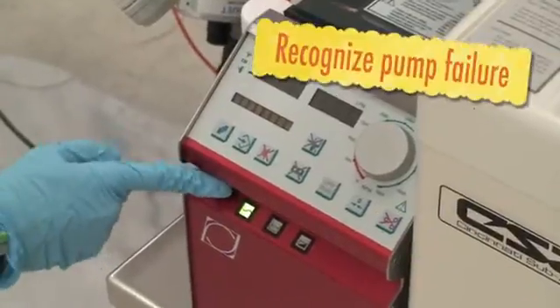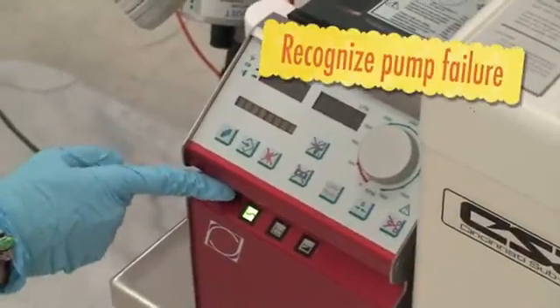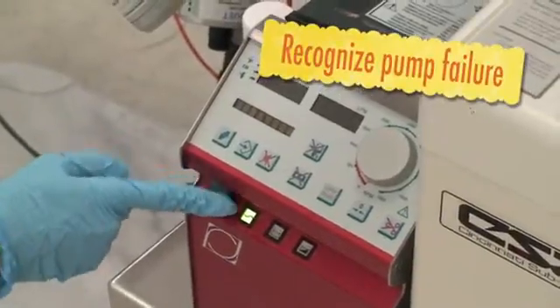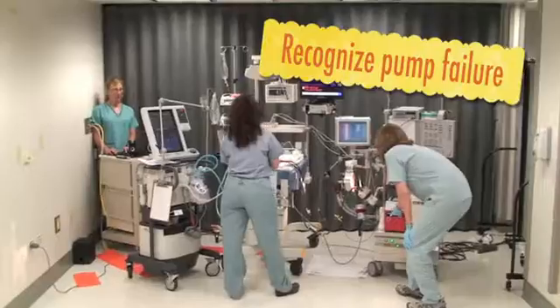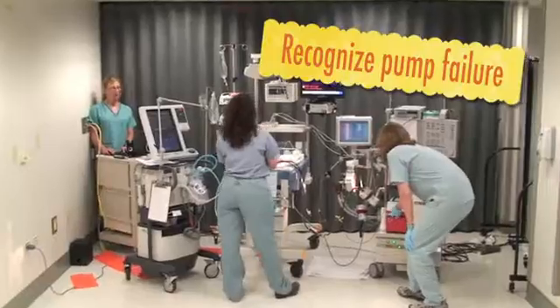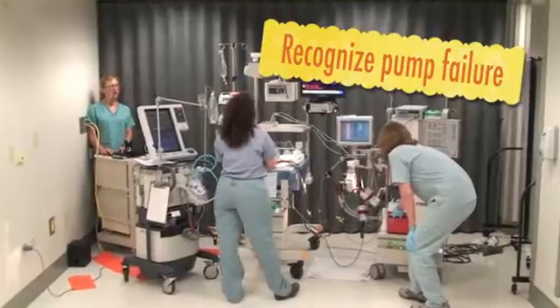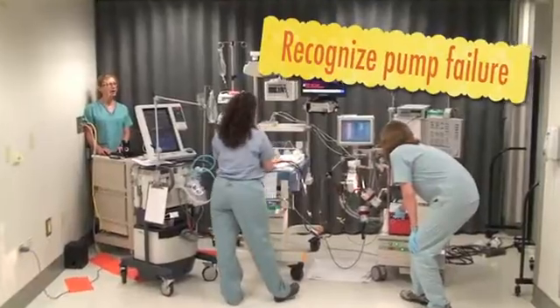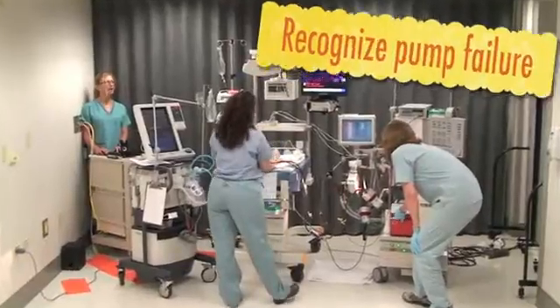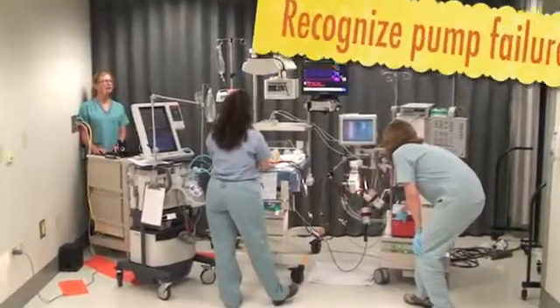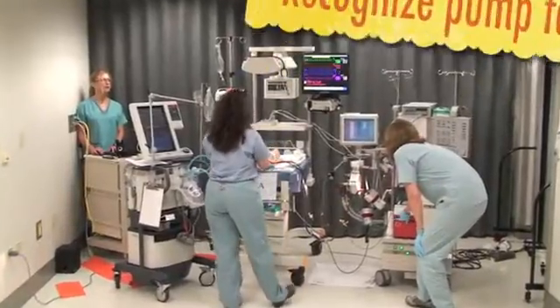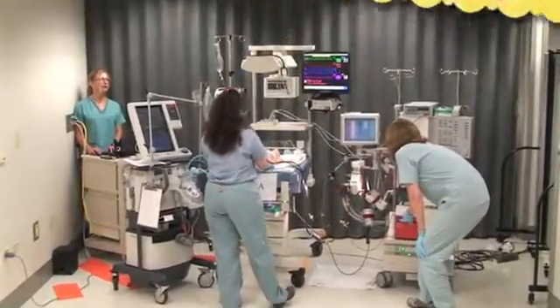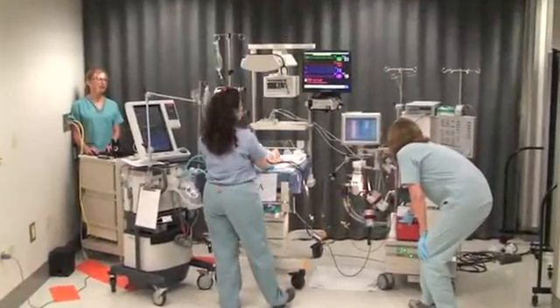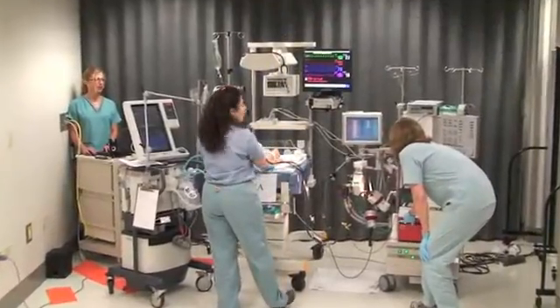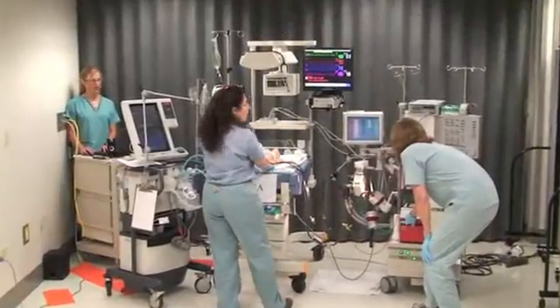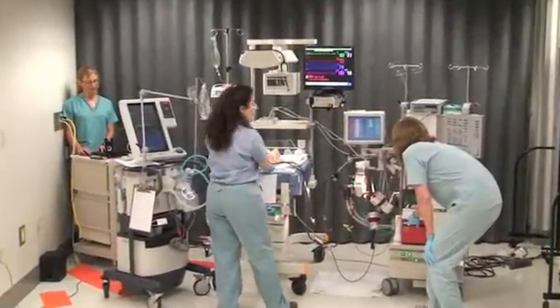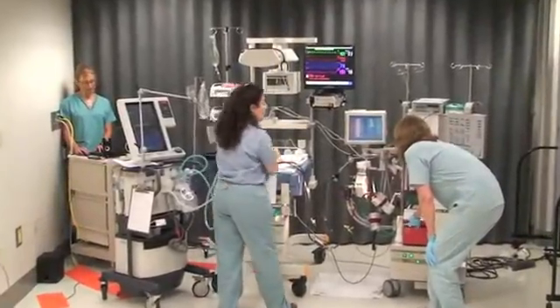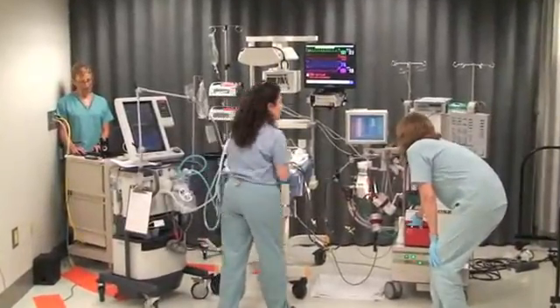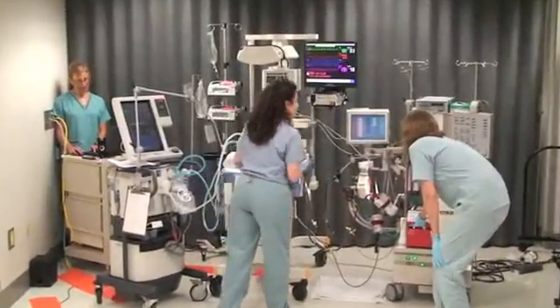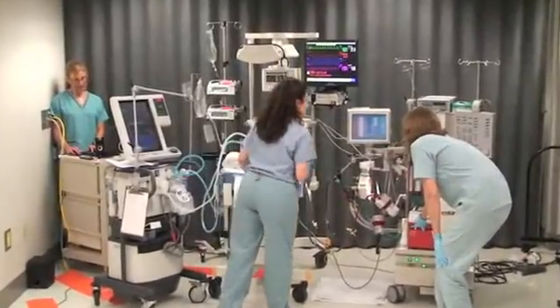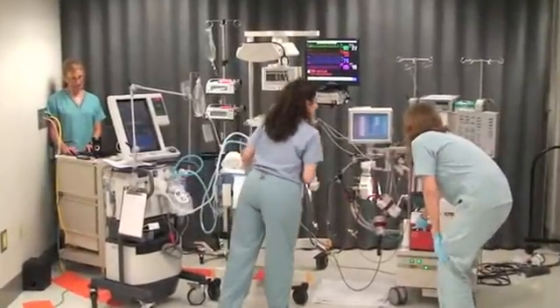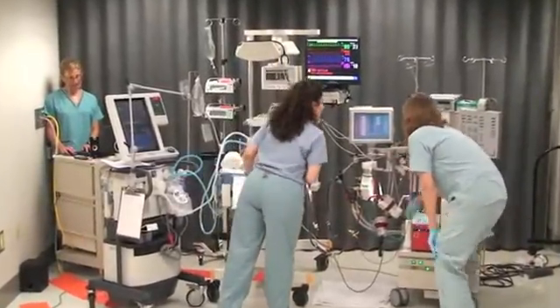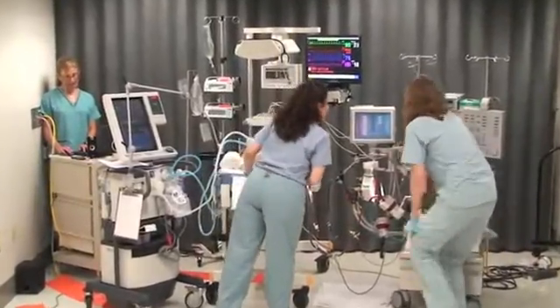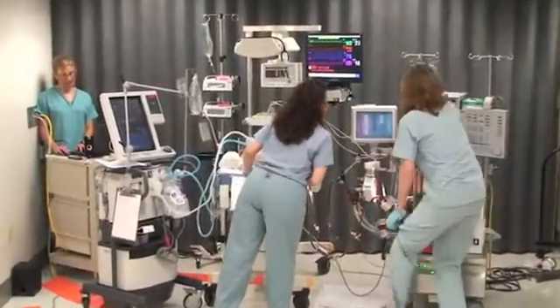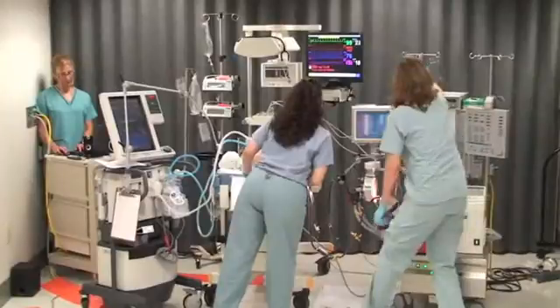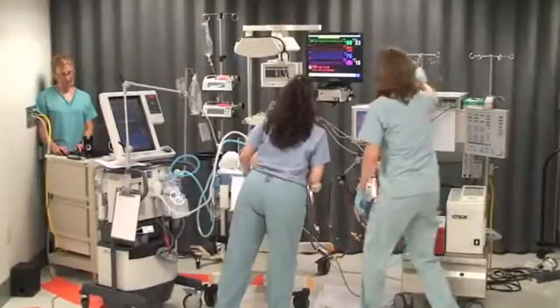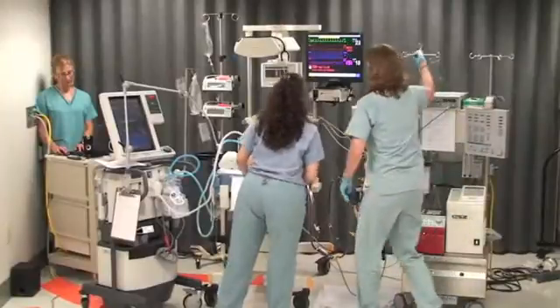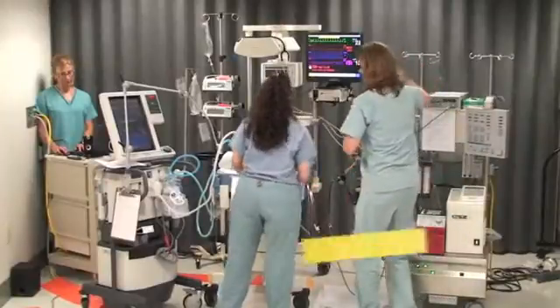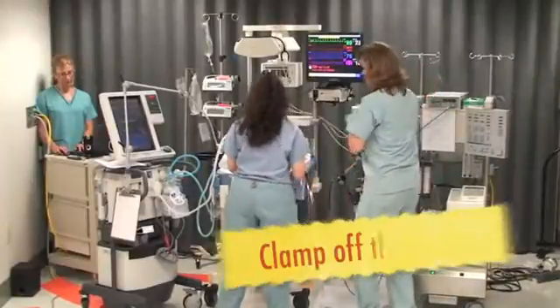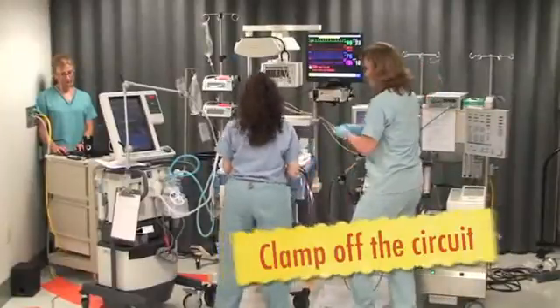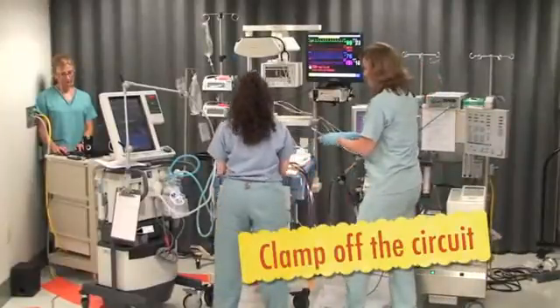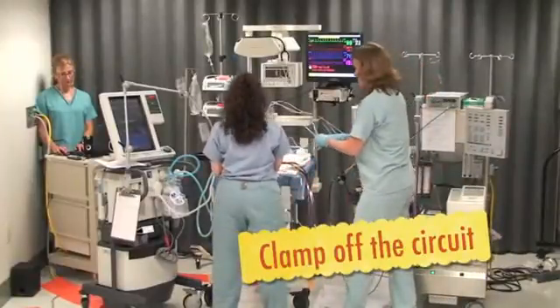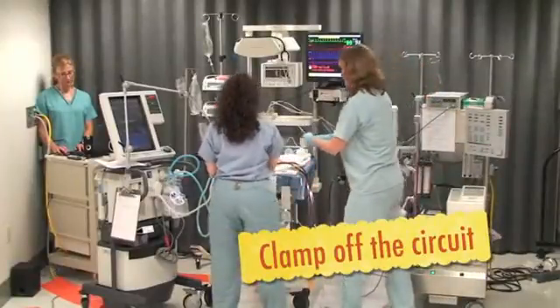I can't get it to go back. There's smoke coming from the back of the pump. This pump won't come back on. Let's take the patient off. It won't clamp them off.